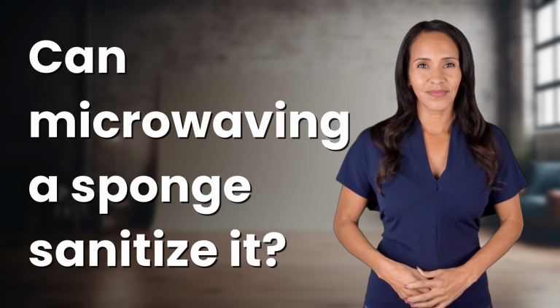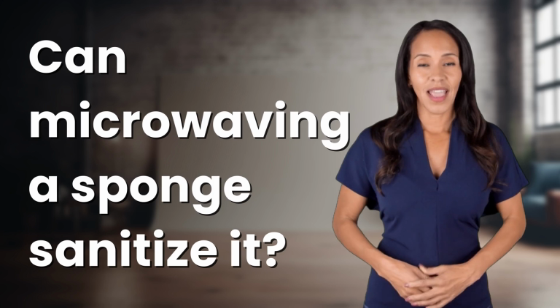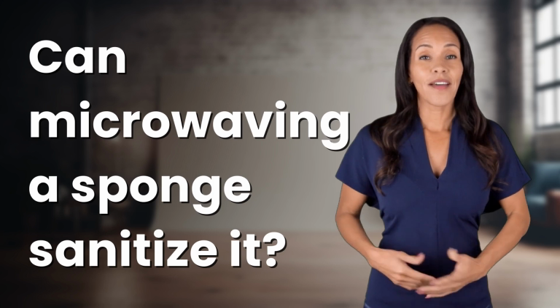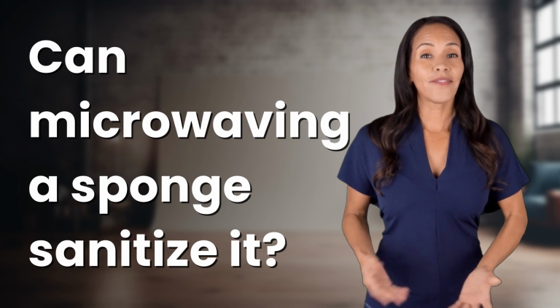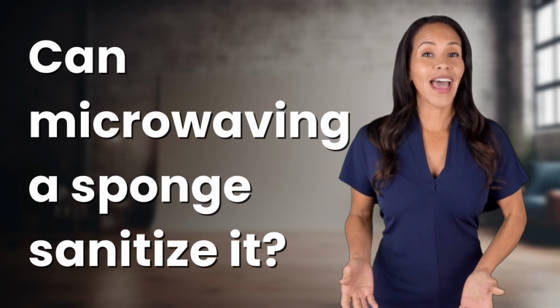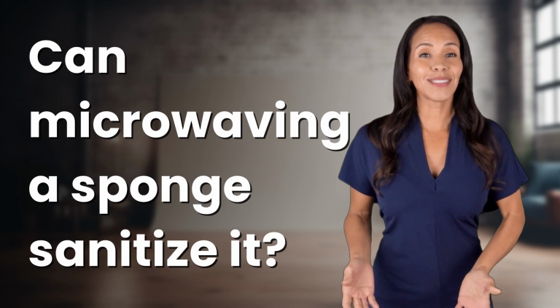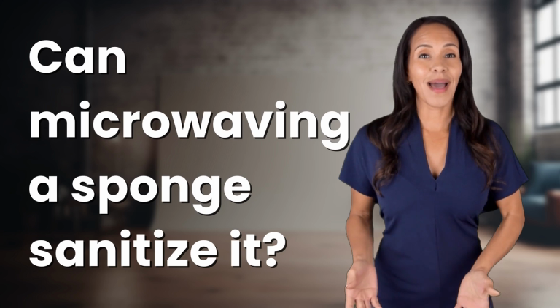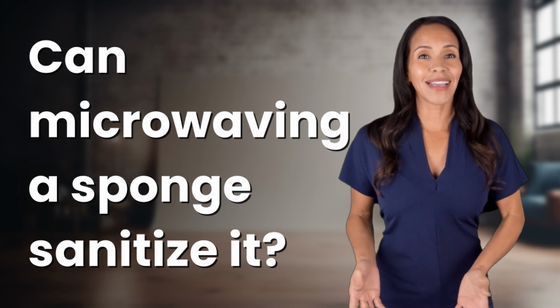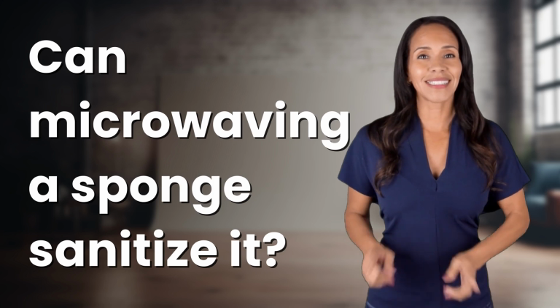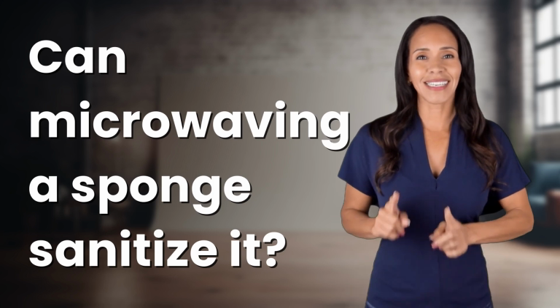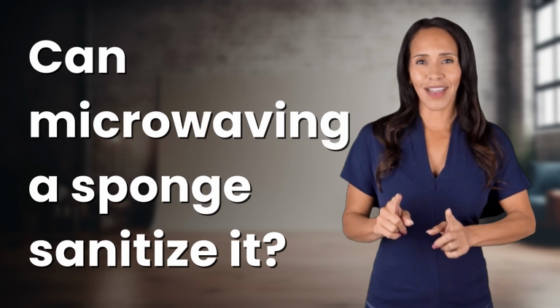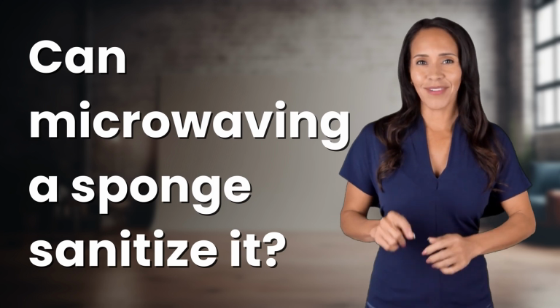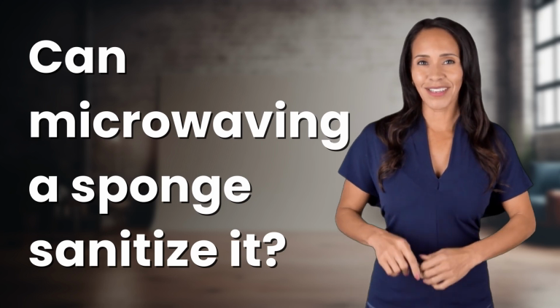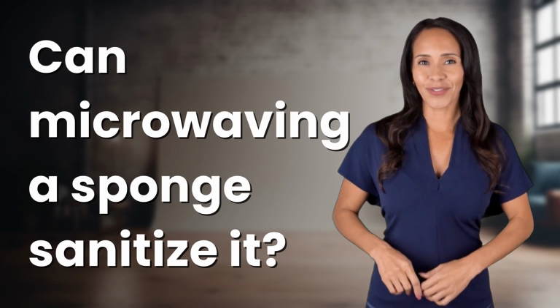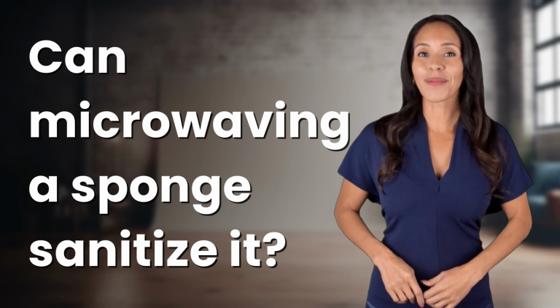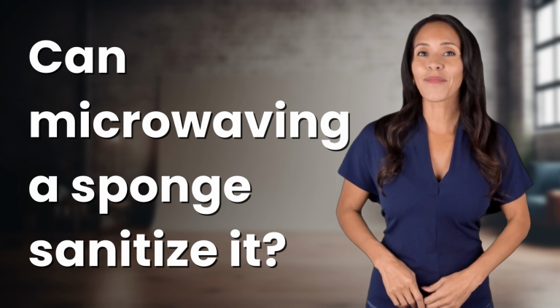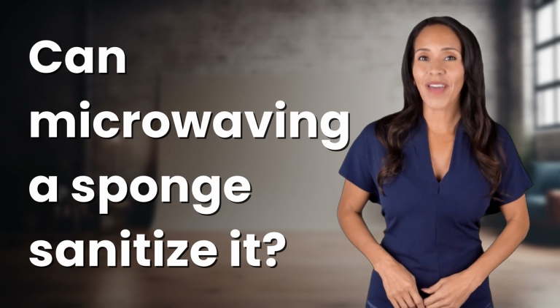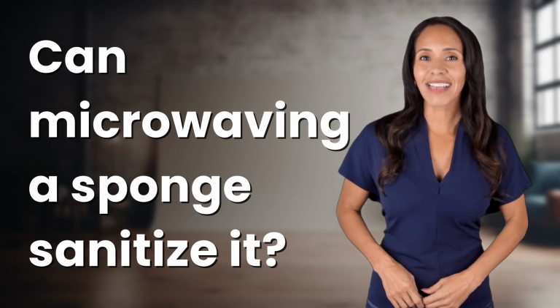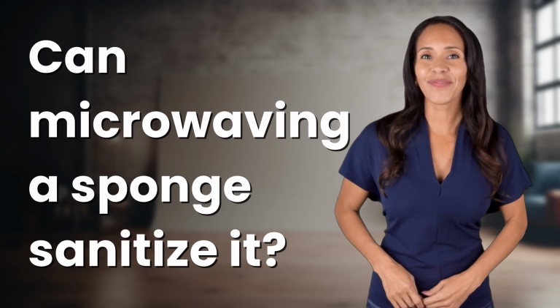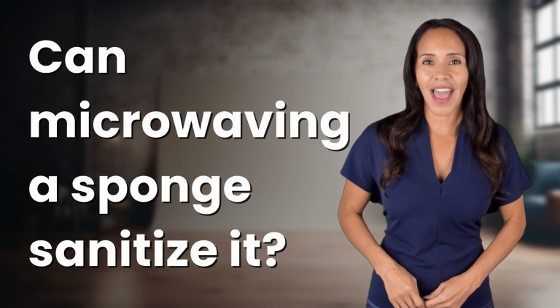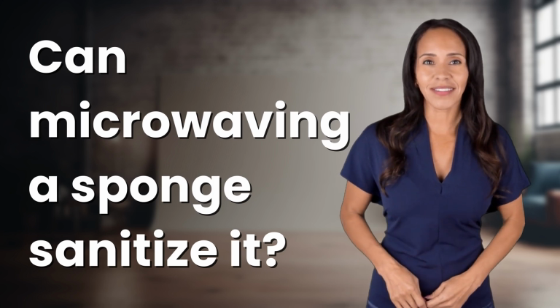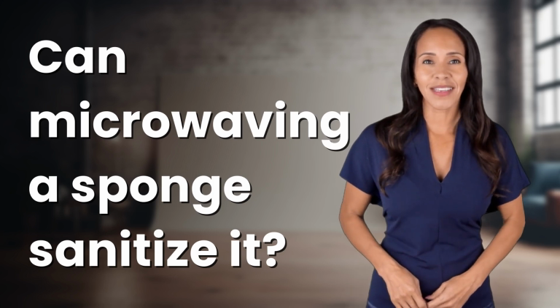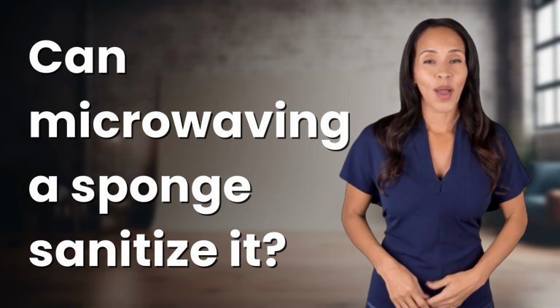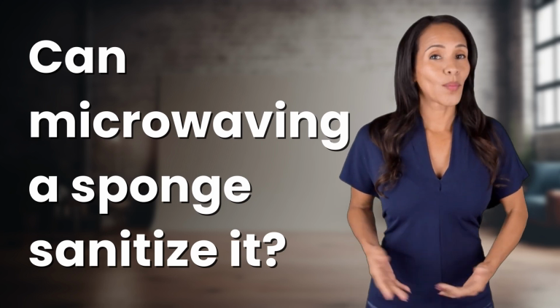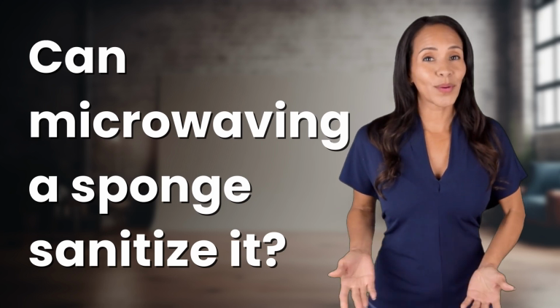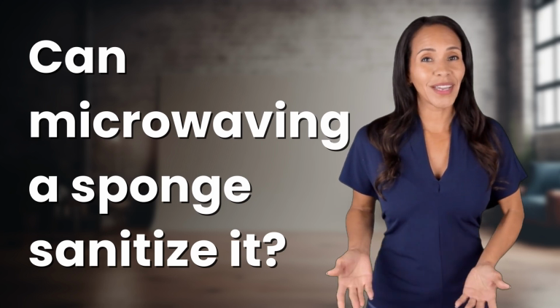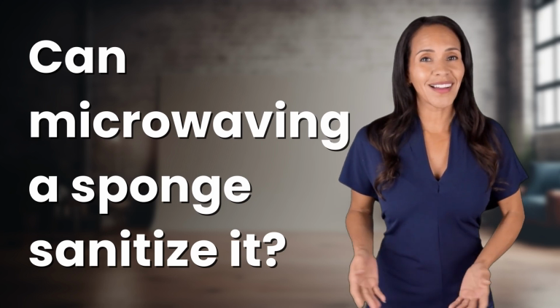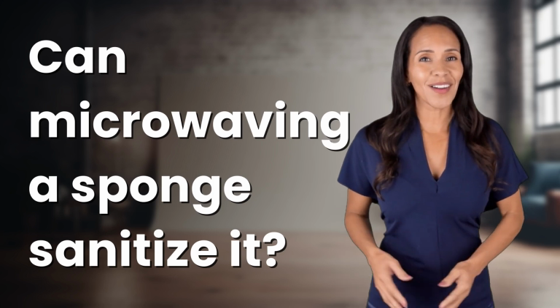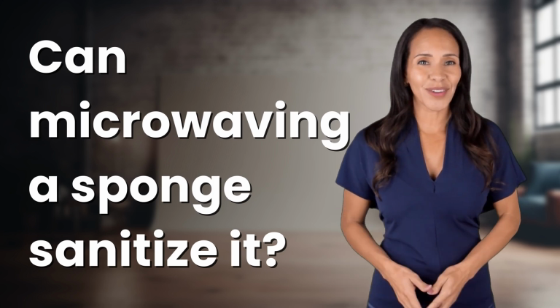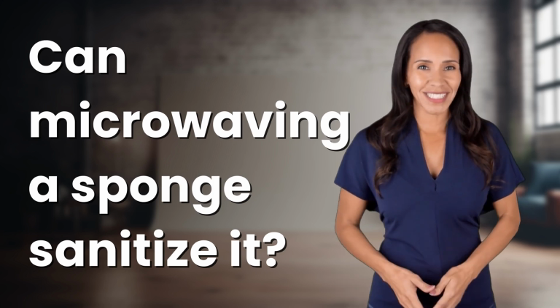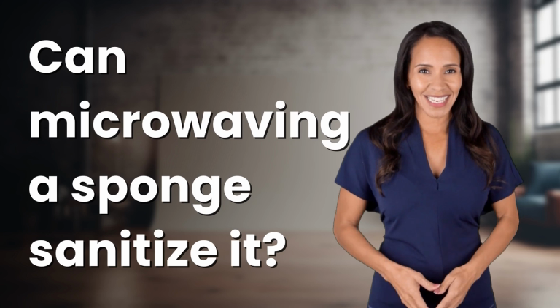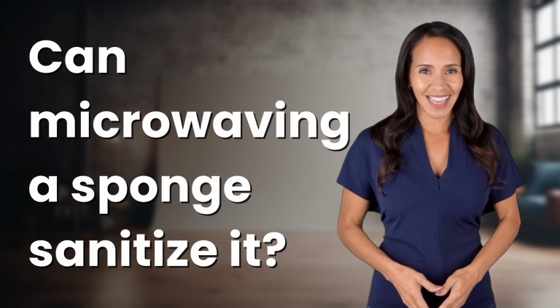Fast Minds, get ready for some fast facts. What are we uncovering today?